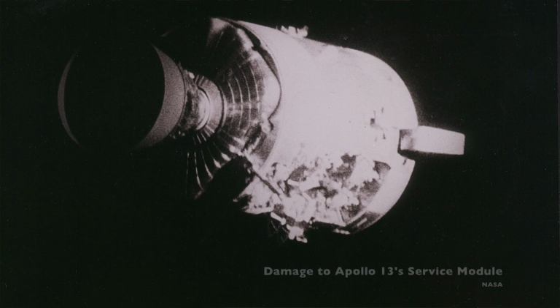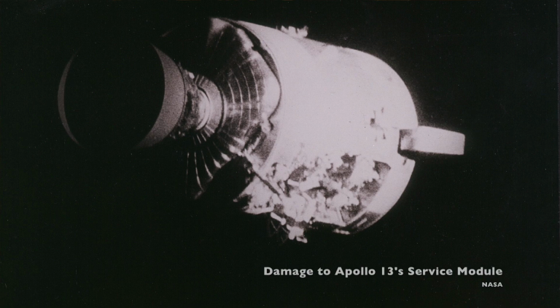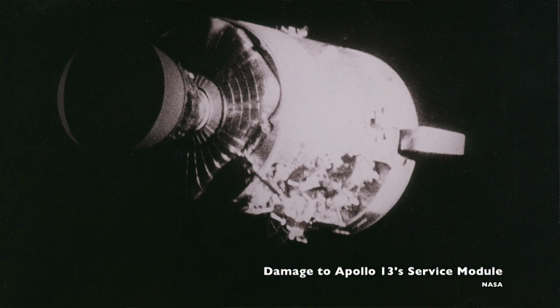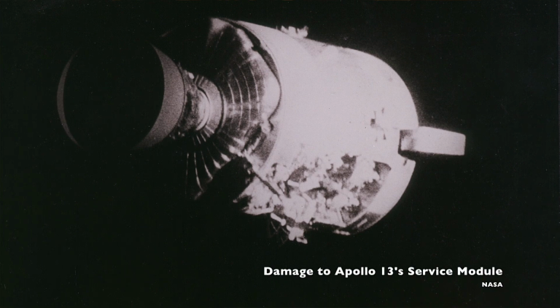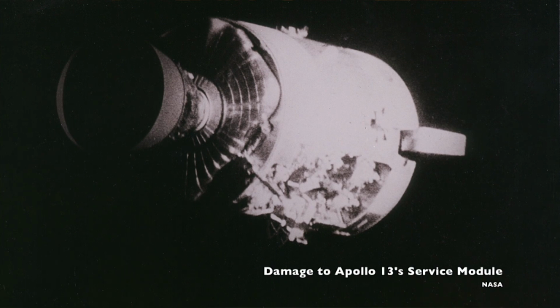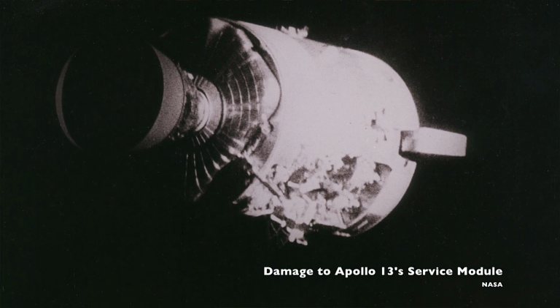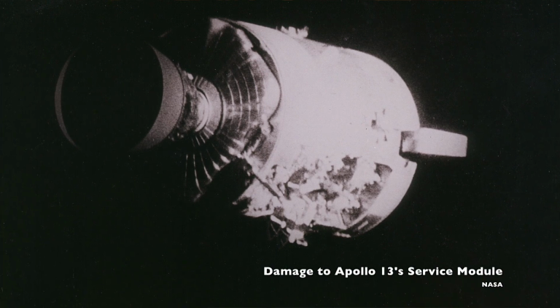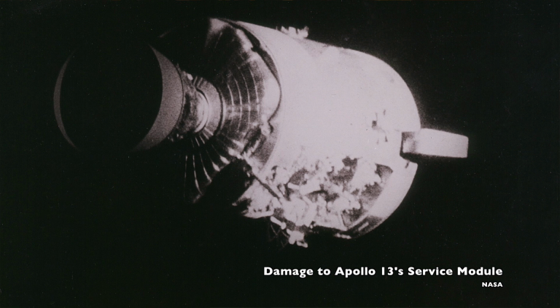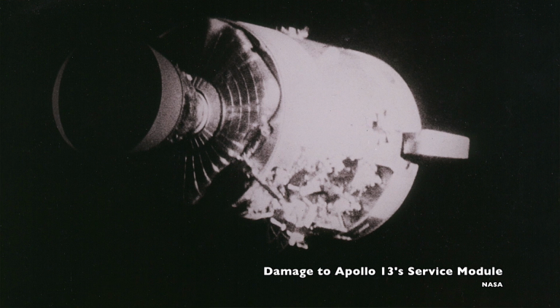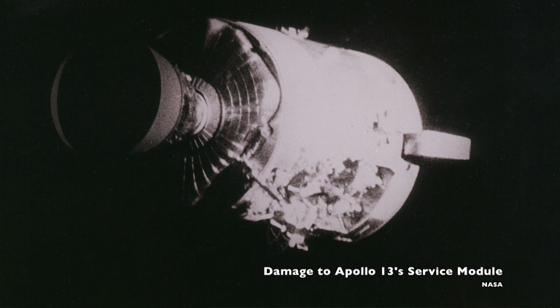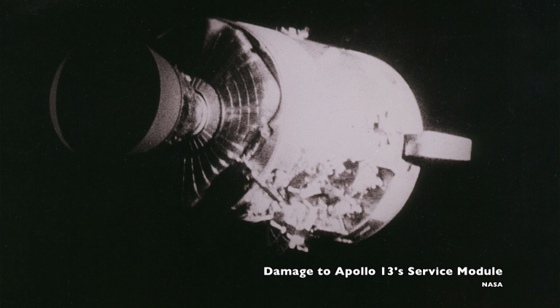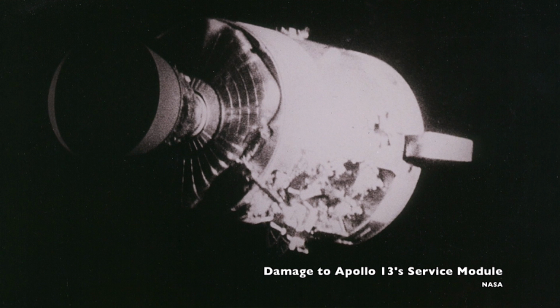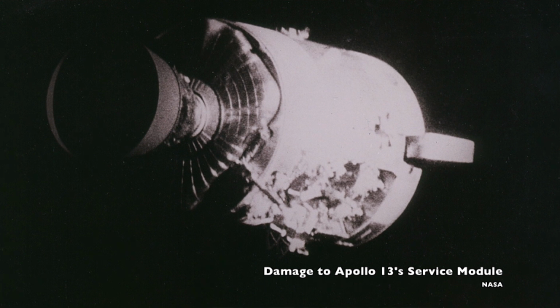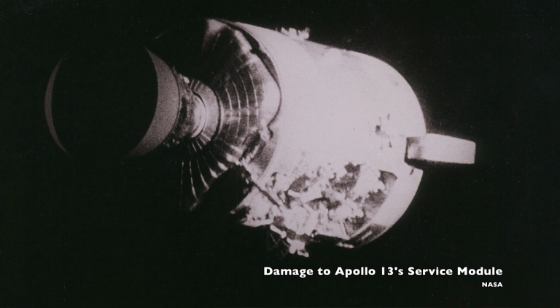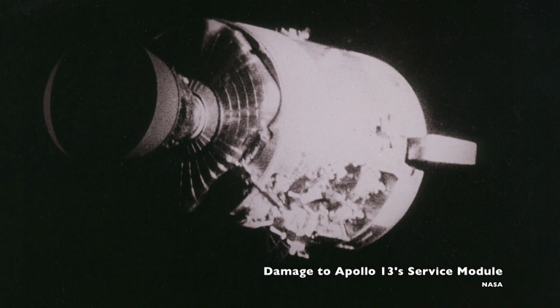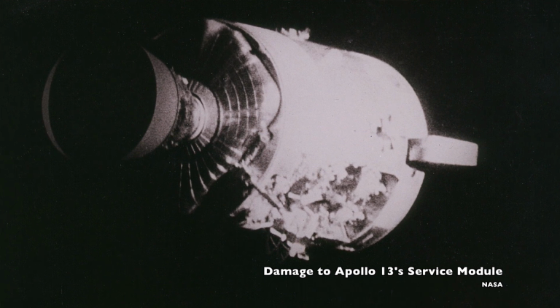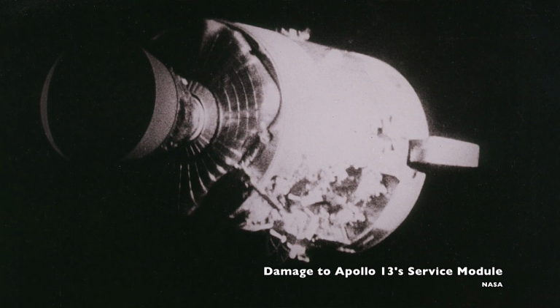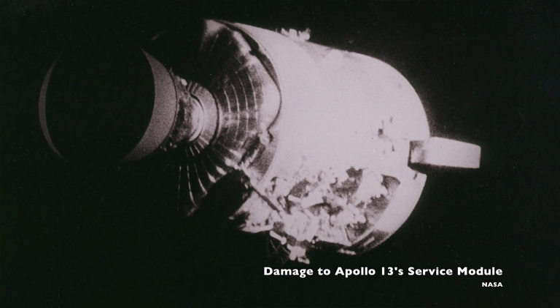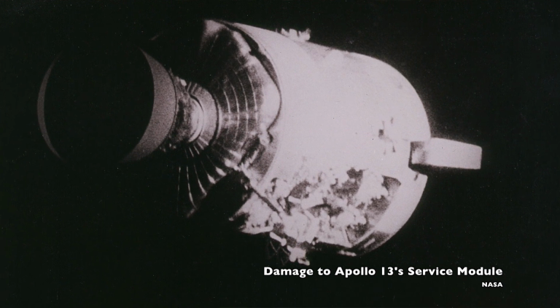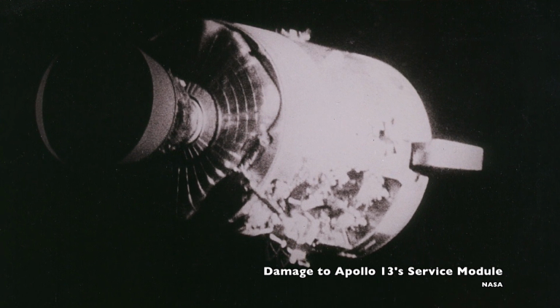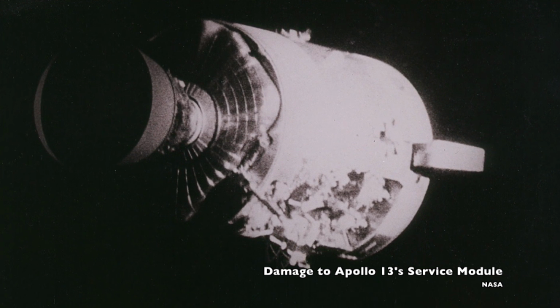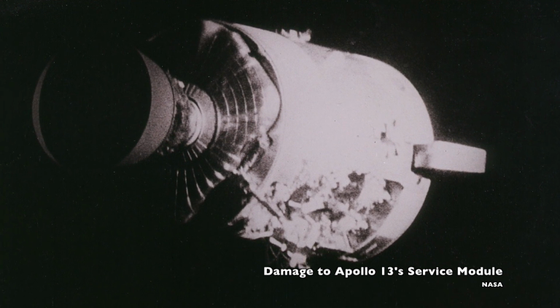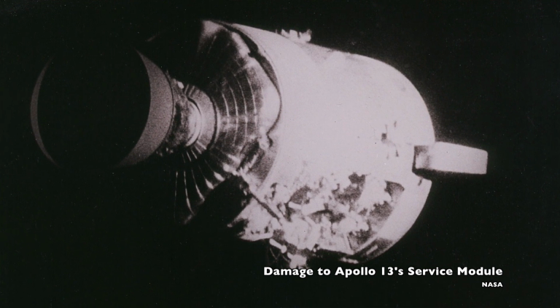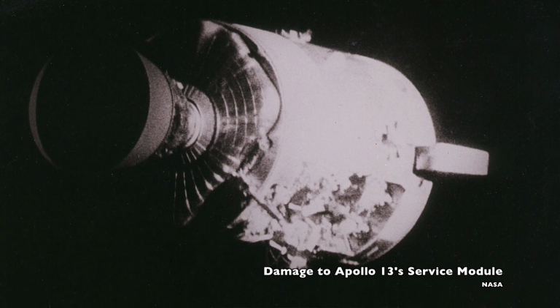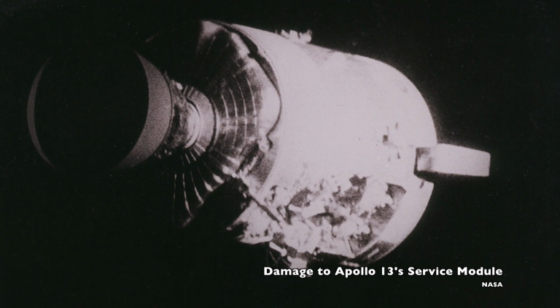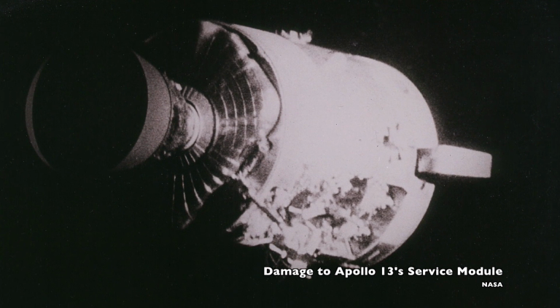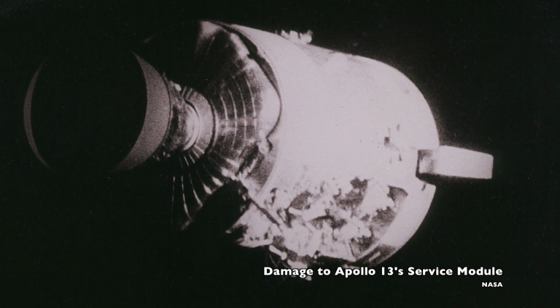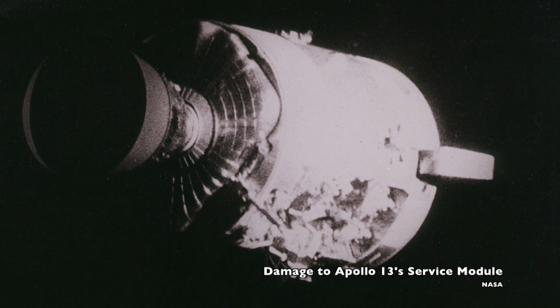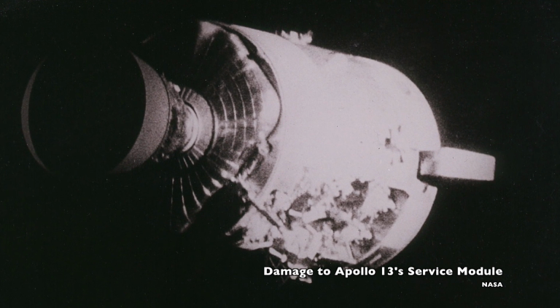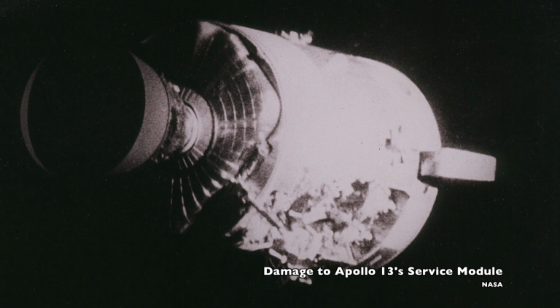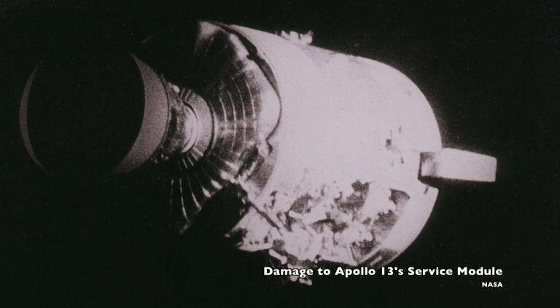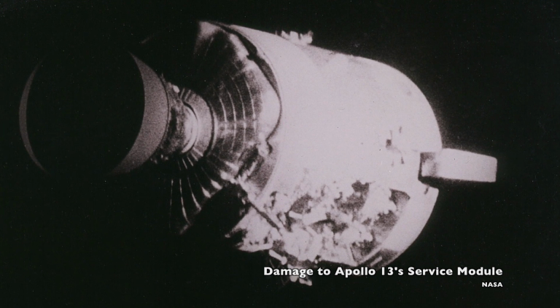Six years later, that design decision paid off, when the crew of Apollo 13 used those extra consumables to get home safely.